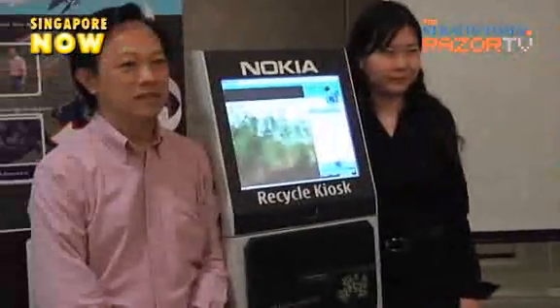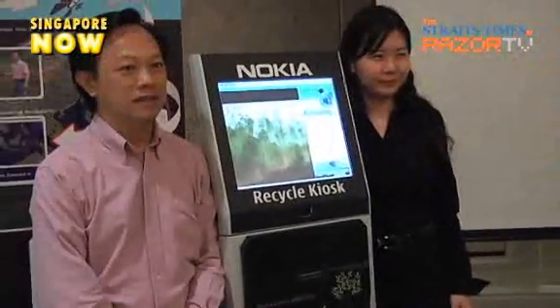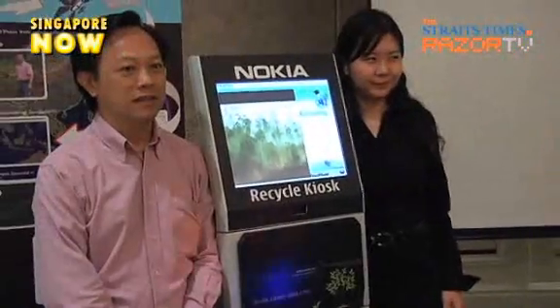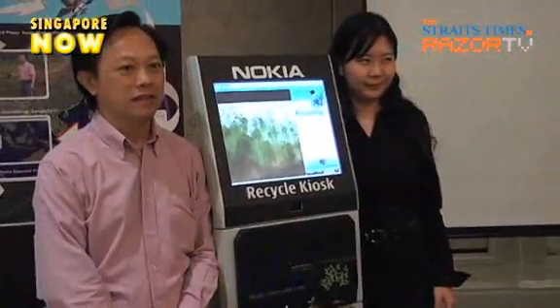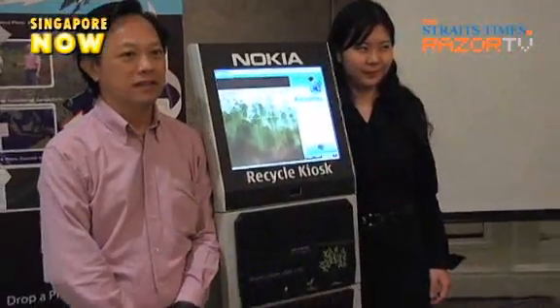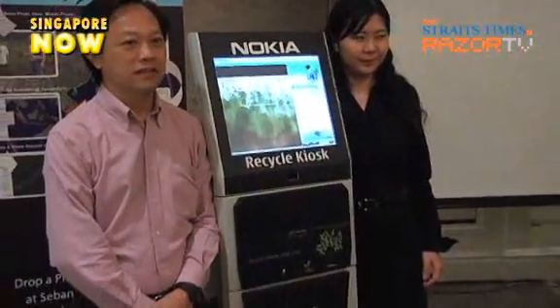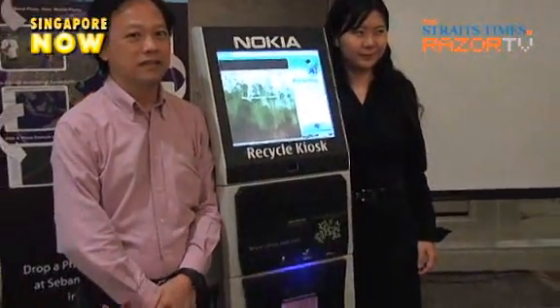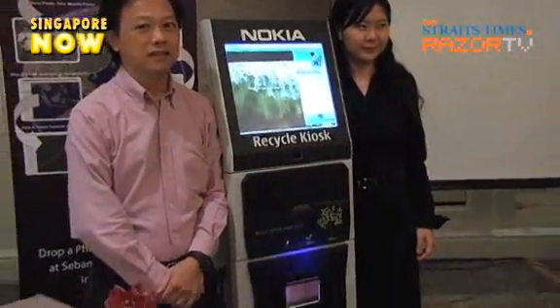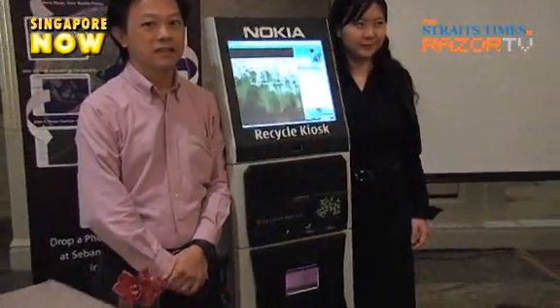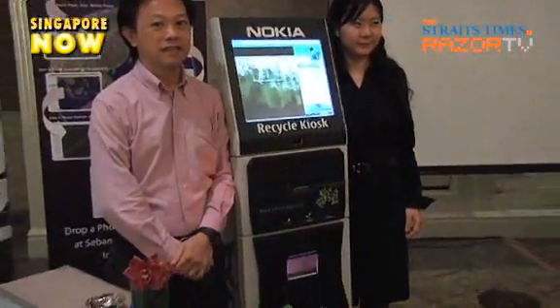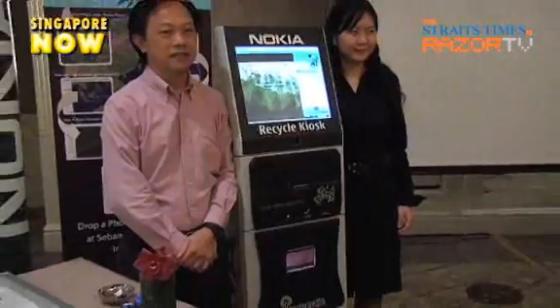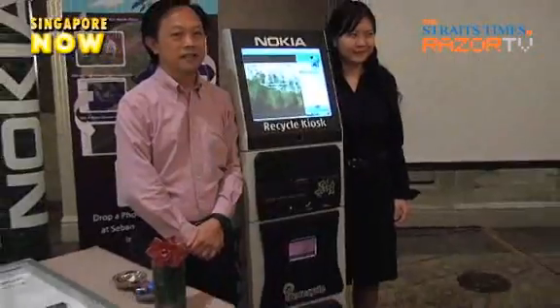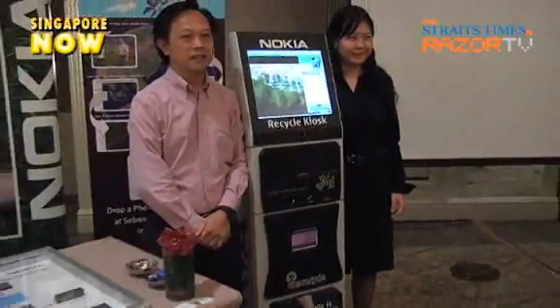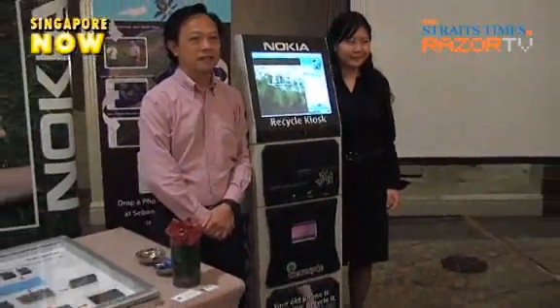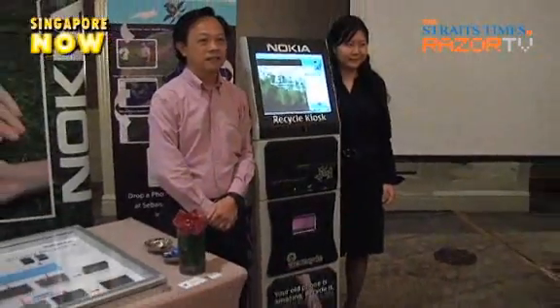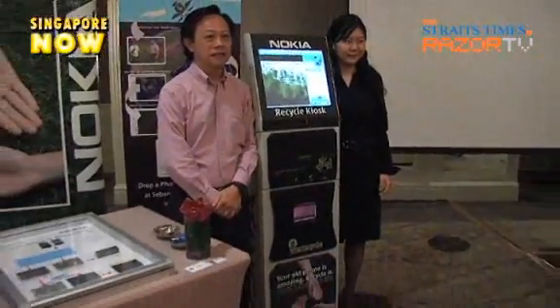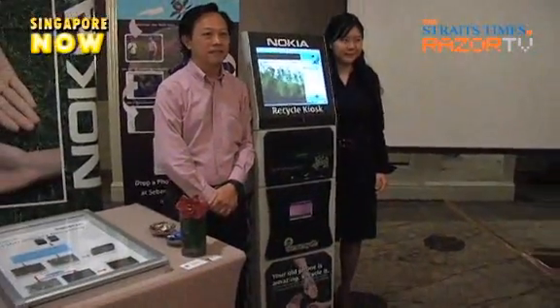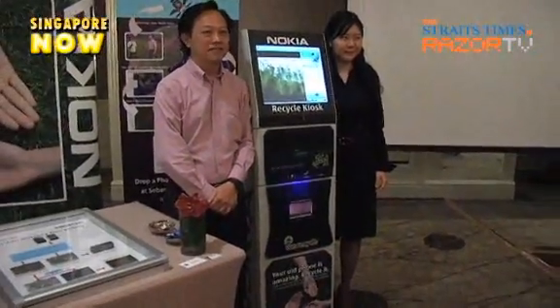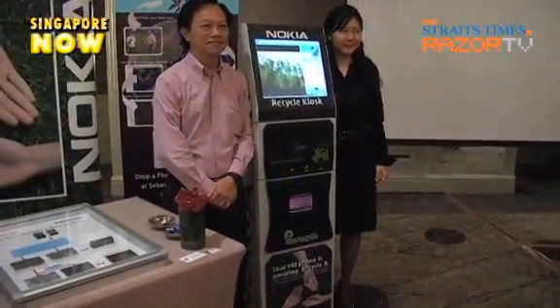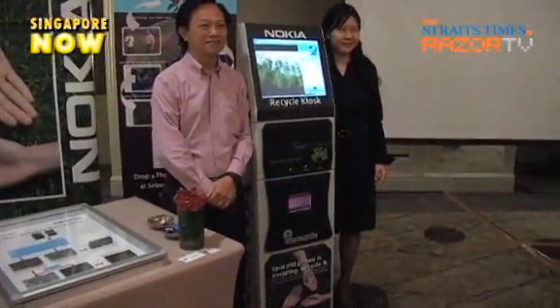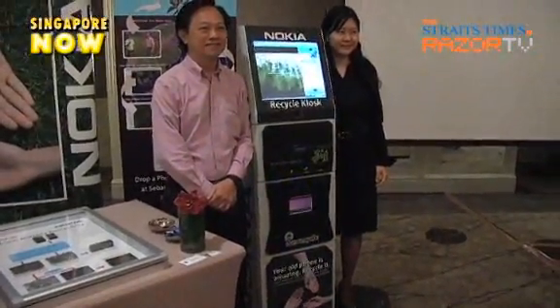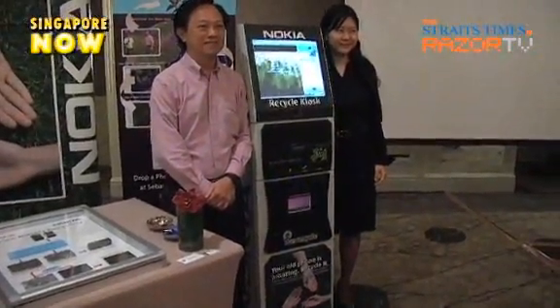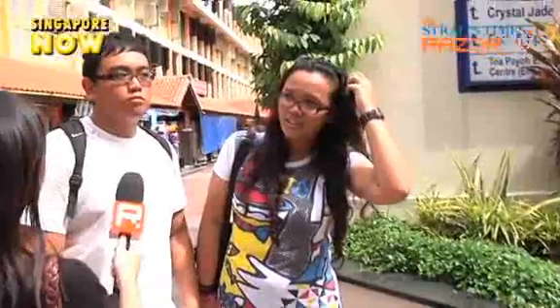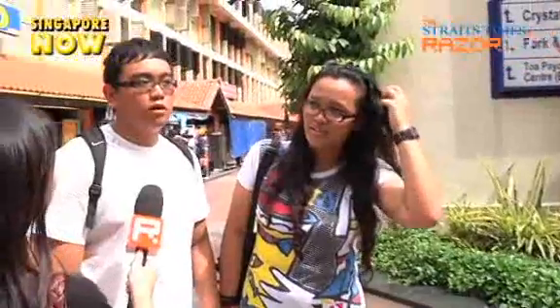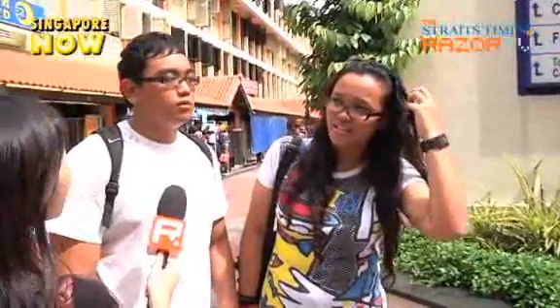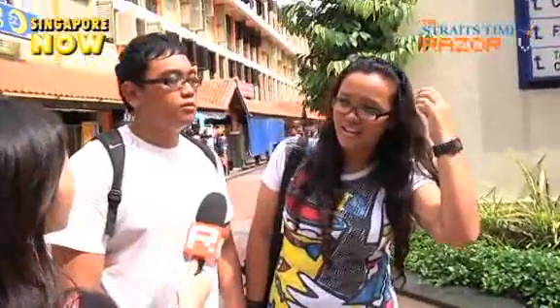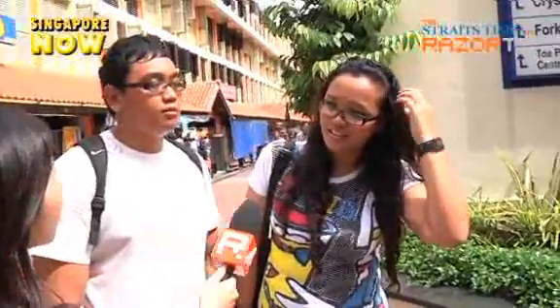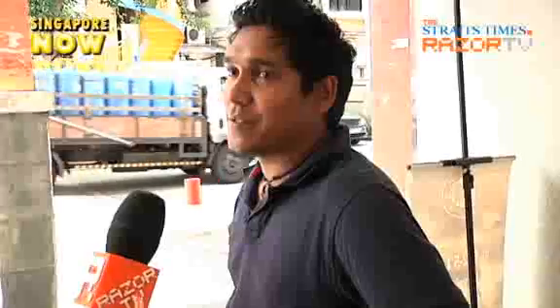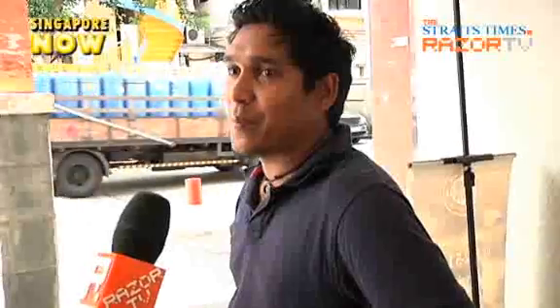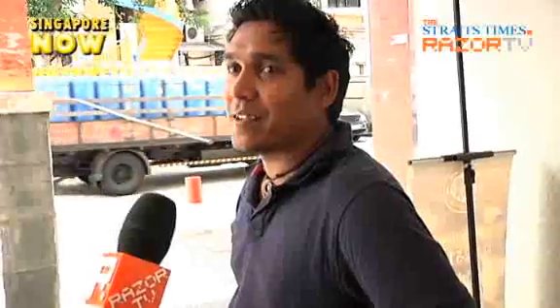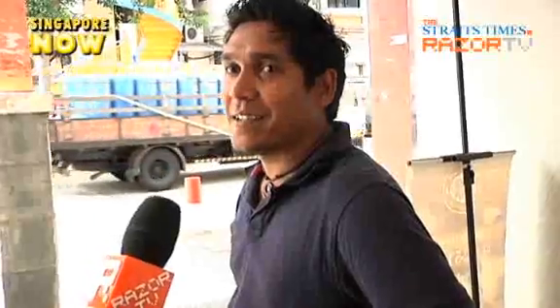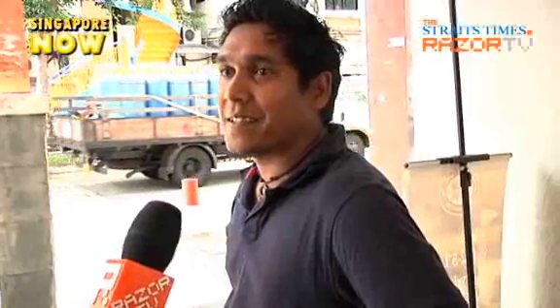Many countries are riding the green wave. But will Singaporeans take to the idea of phone recycling? Find out in the next clip.